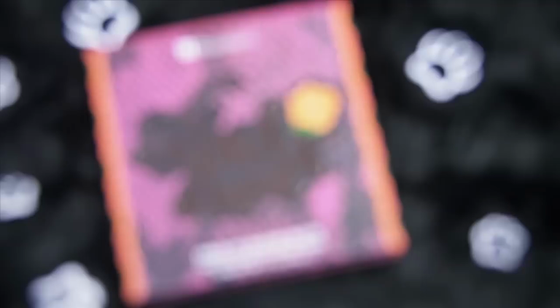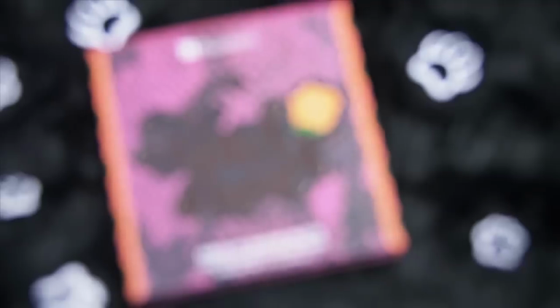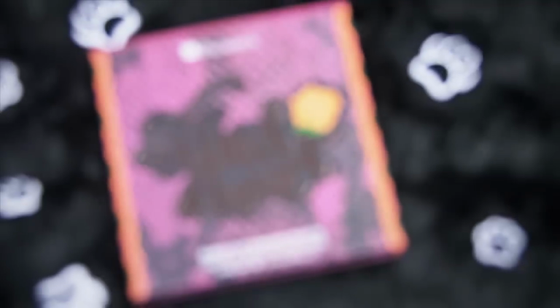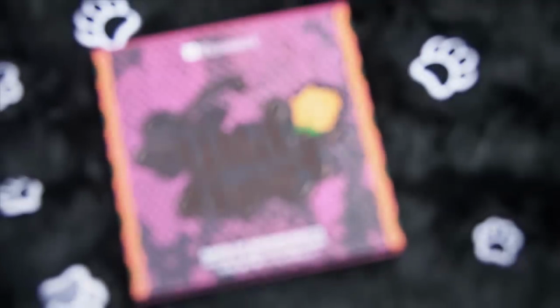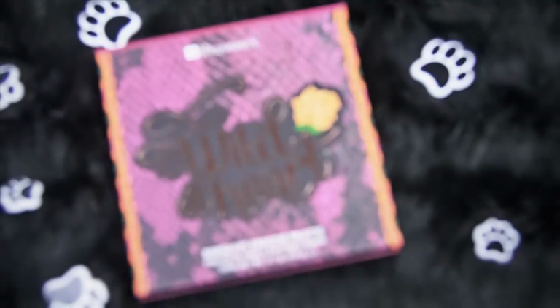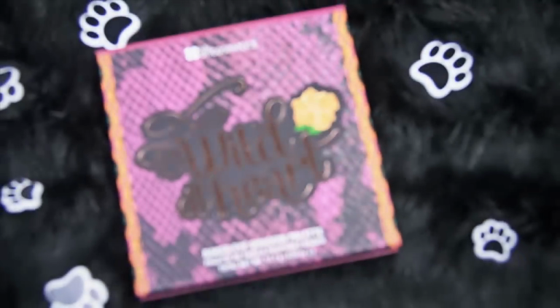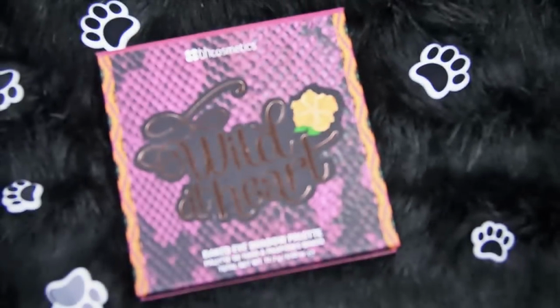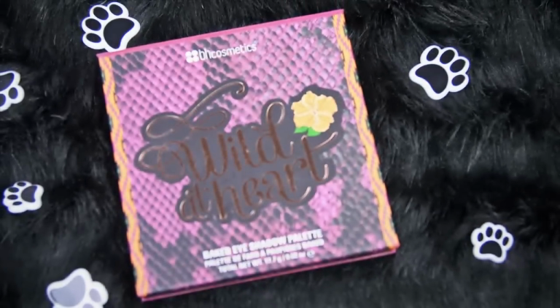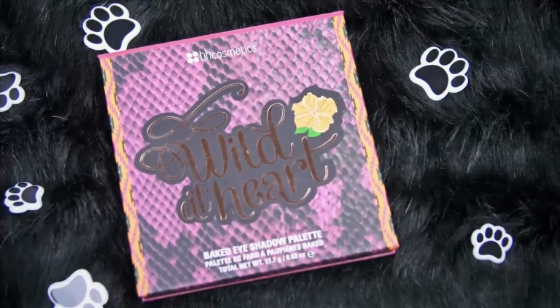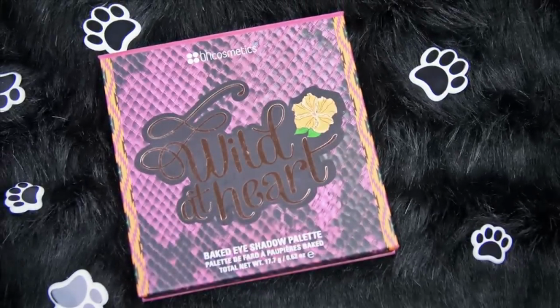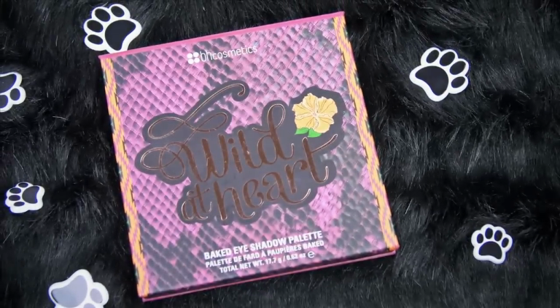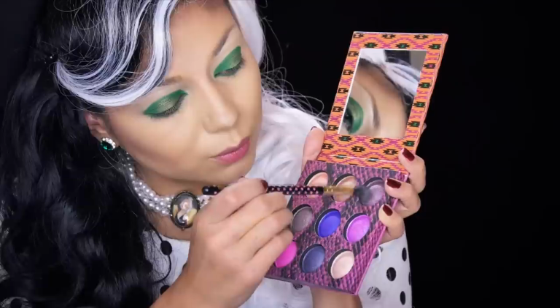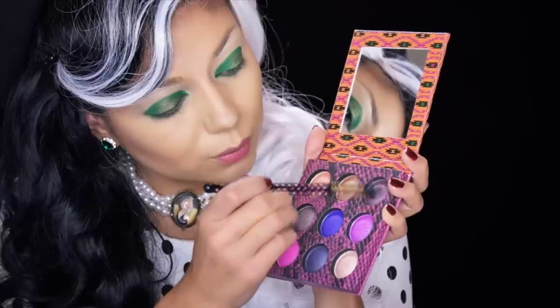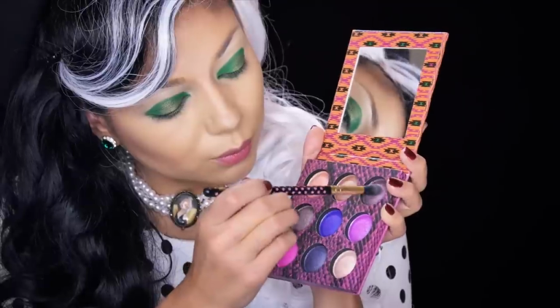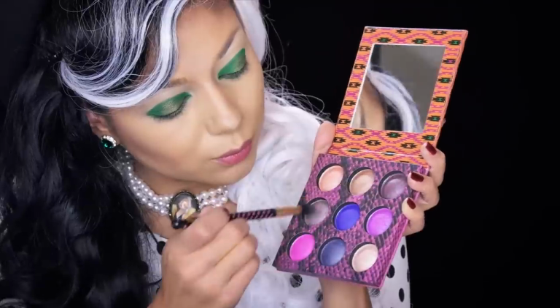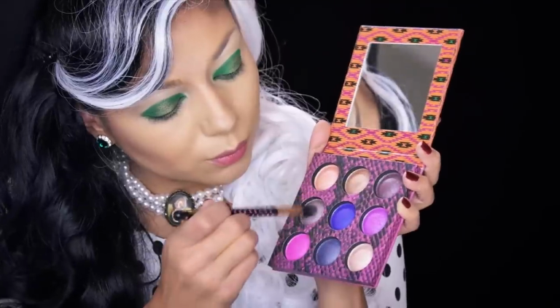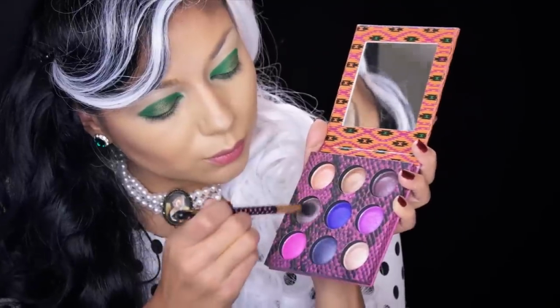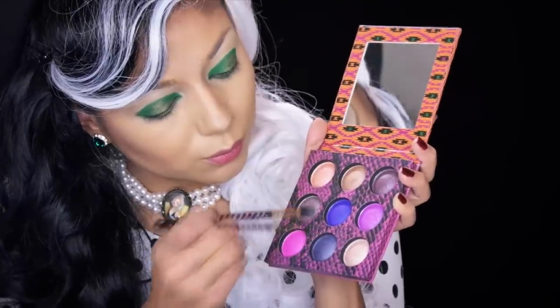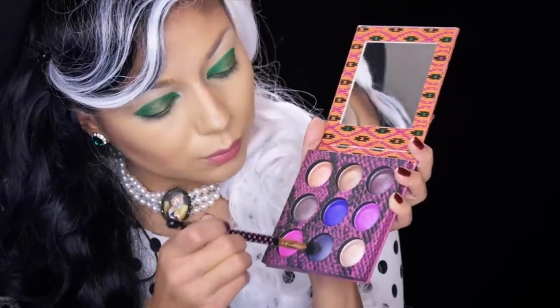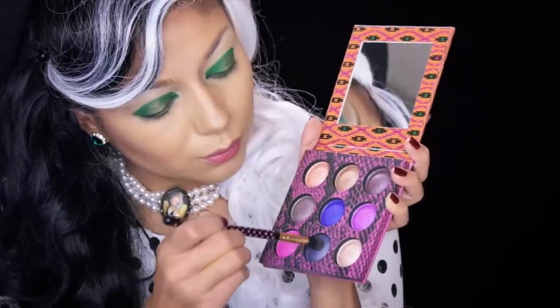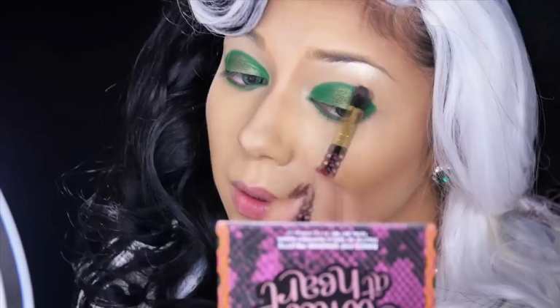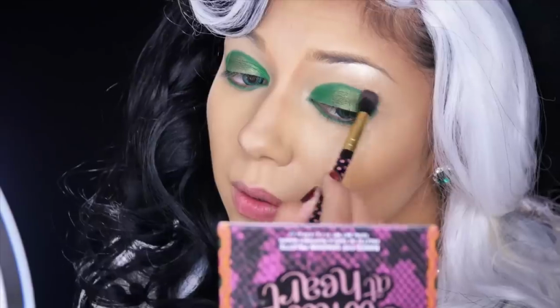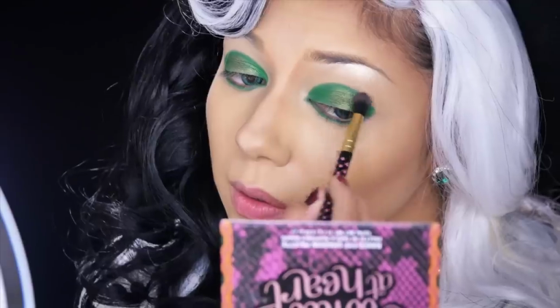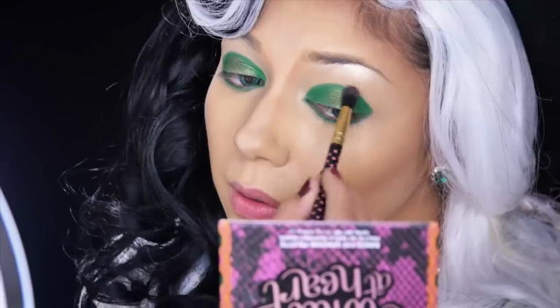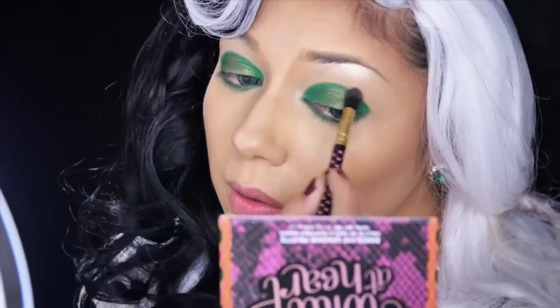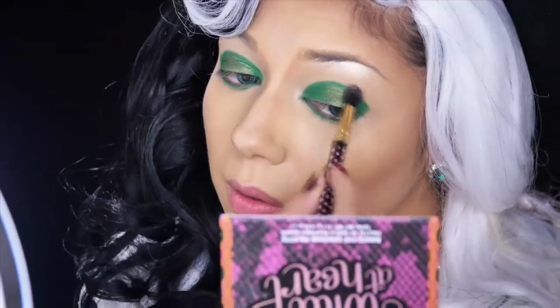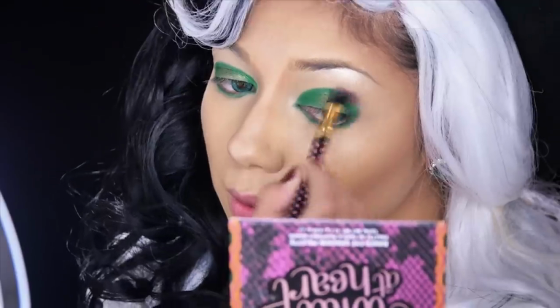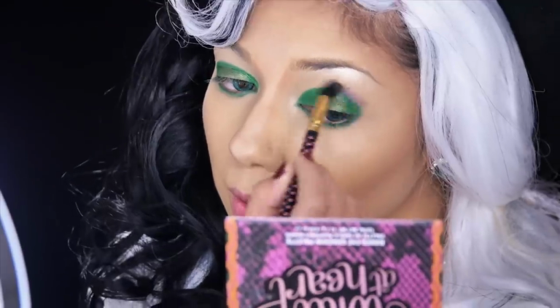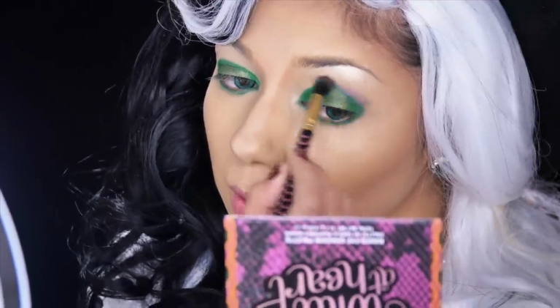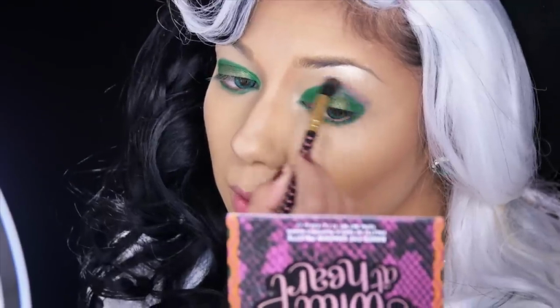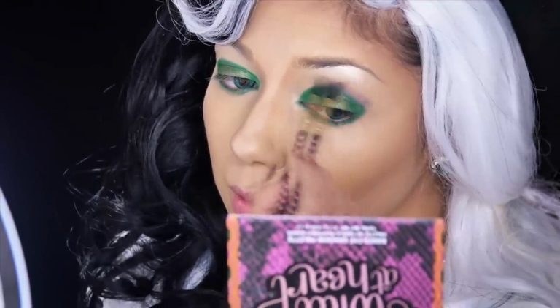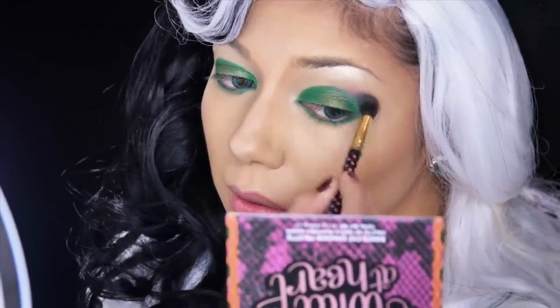Now going to the Wild at Heart palette, I'm mixing these three shadows together and blending them into my crease for more depth and dimension.